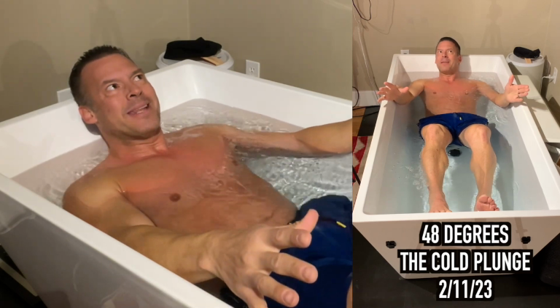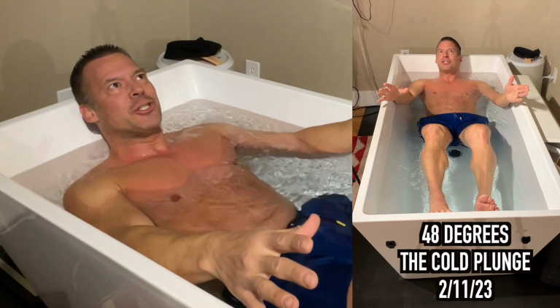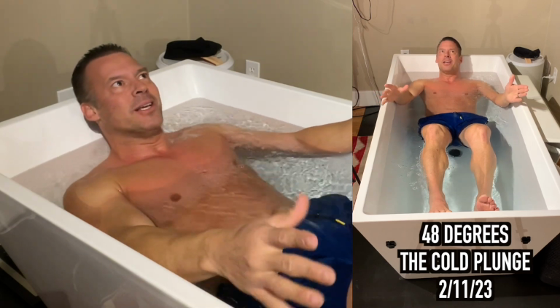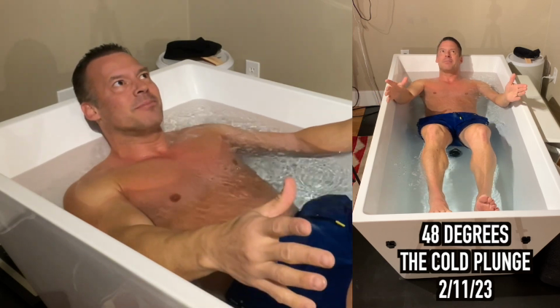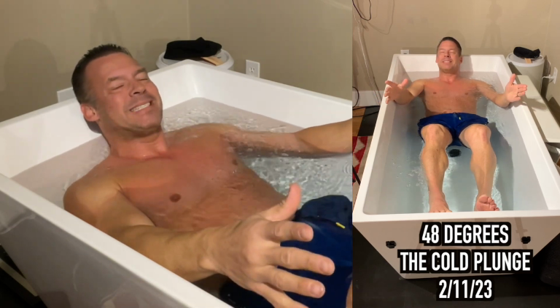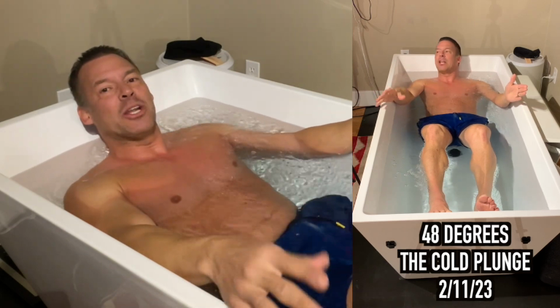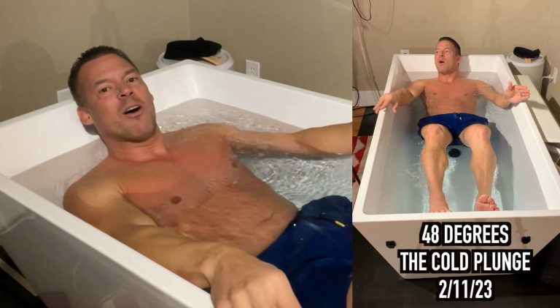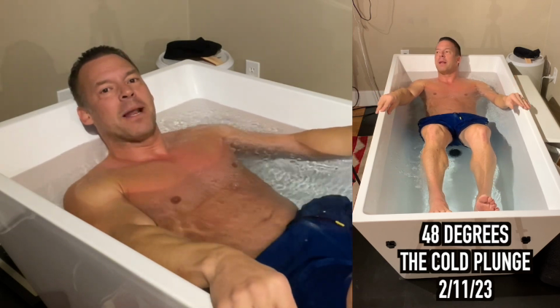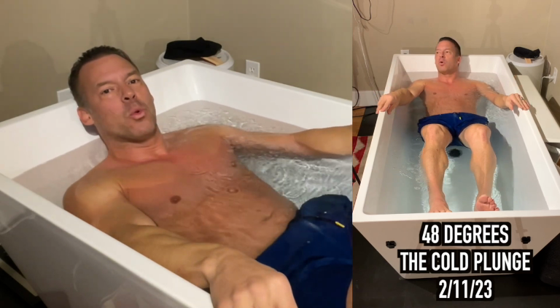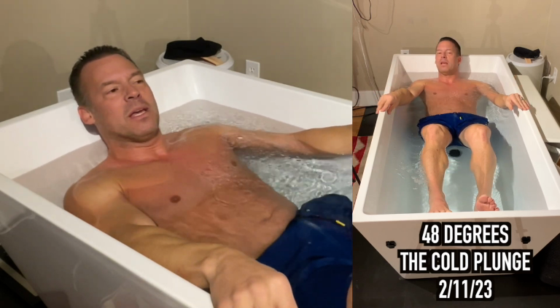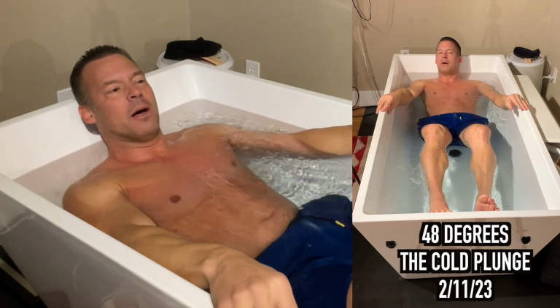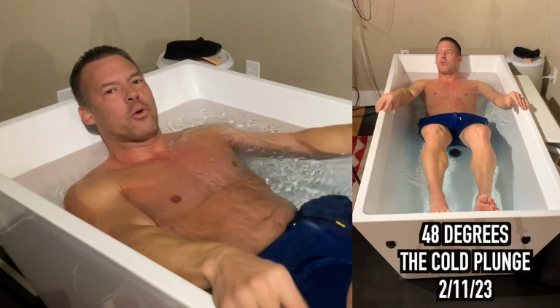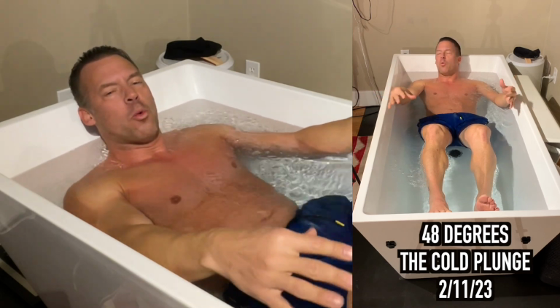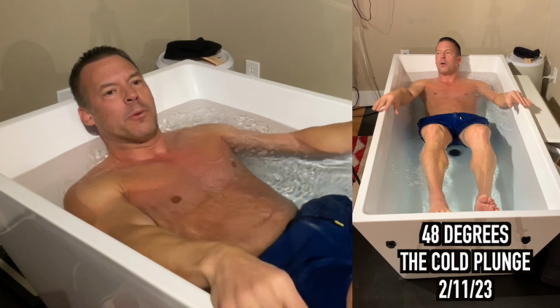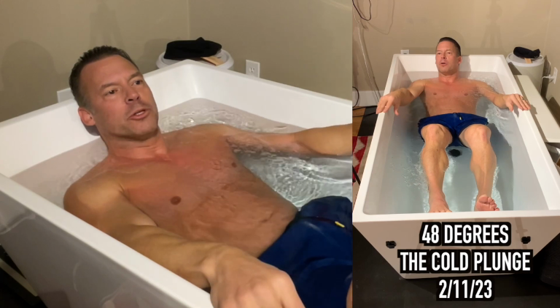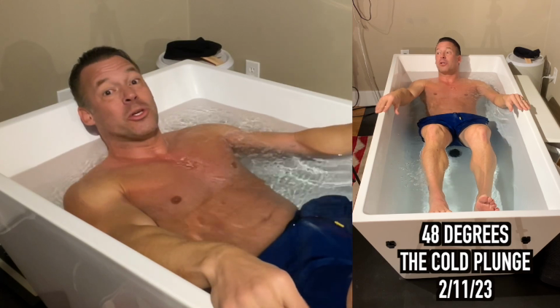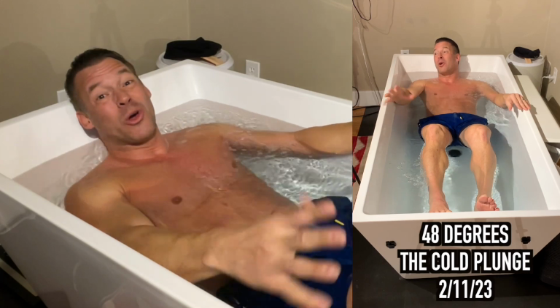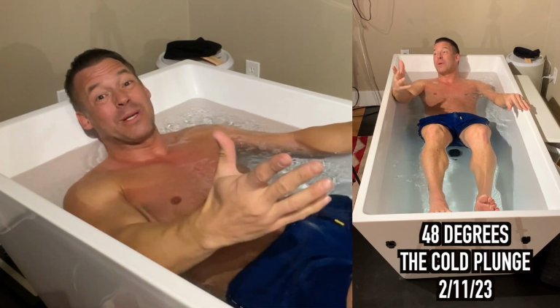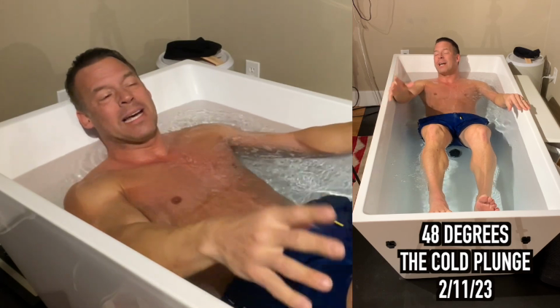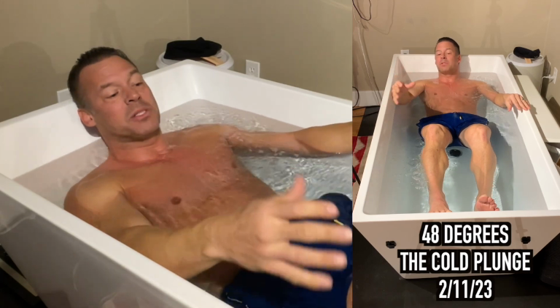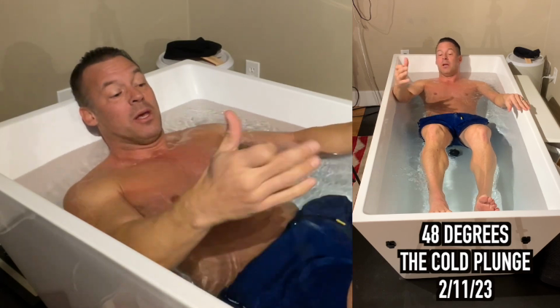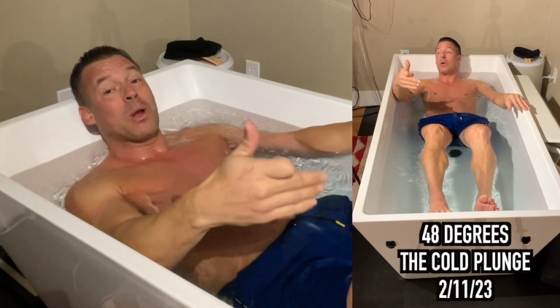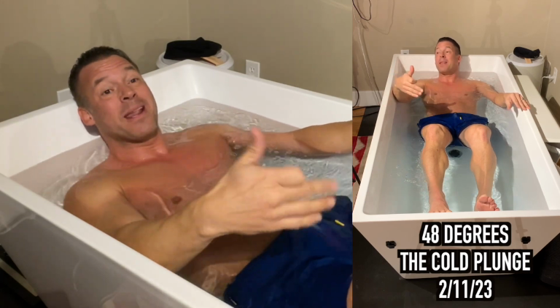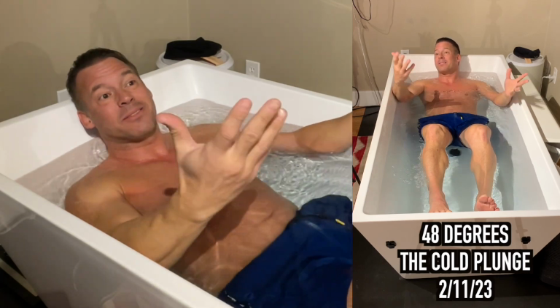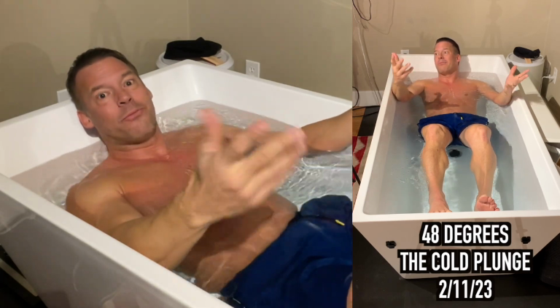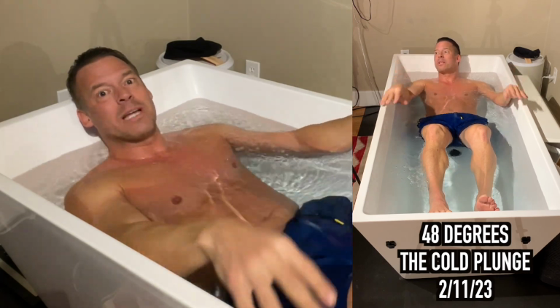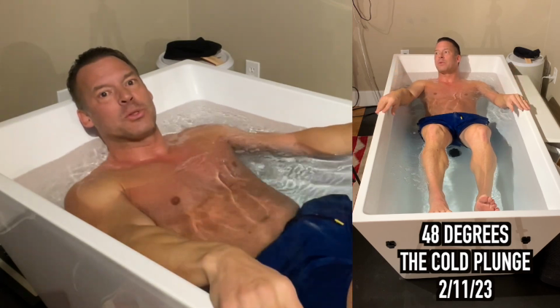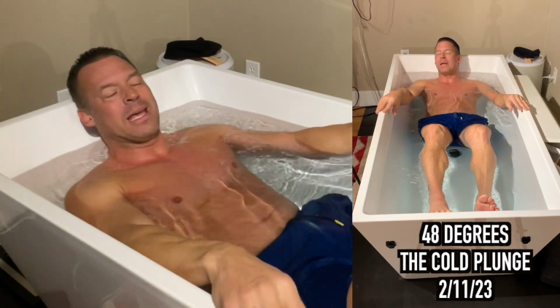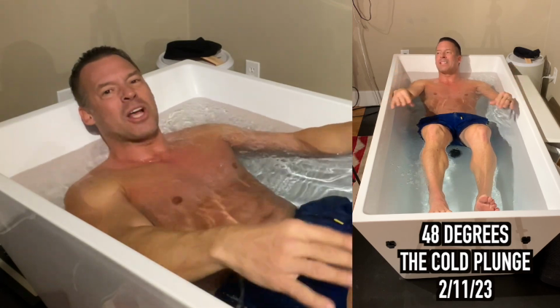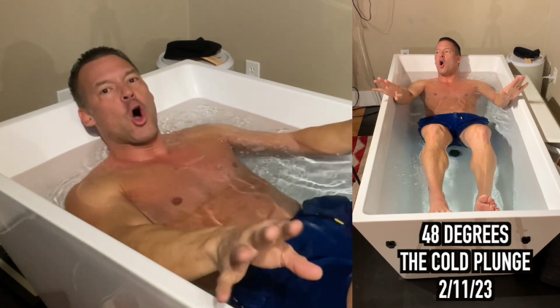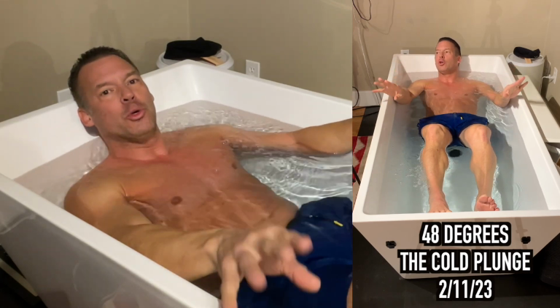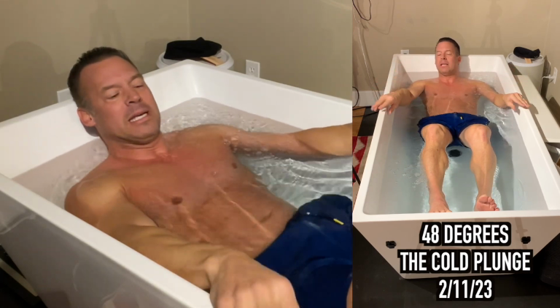The recommendation is 10 to 12 minutes a week of cold water immersion. So you can go three times, three minutes, four times a week. It's all you need.